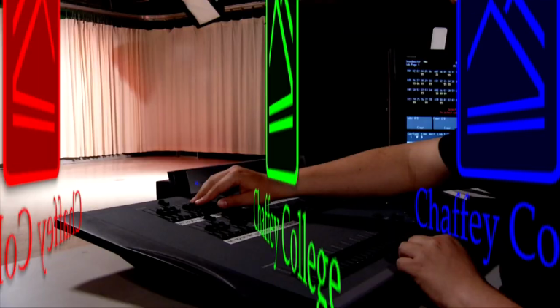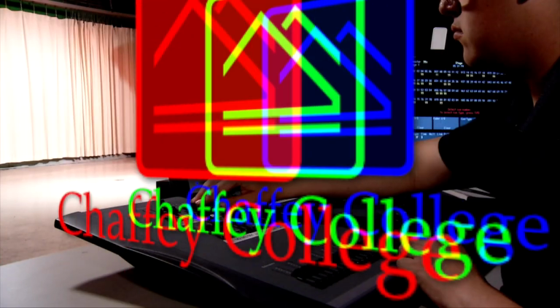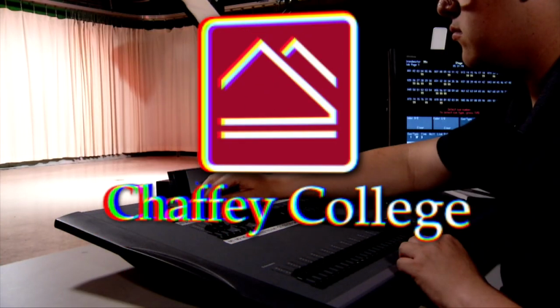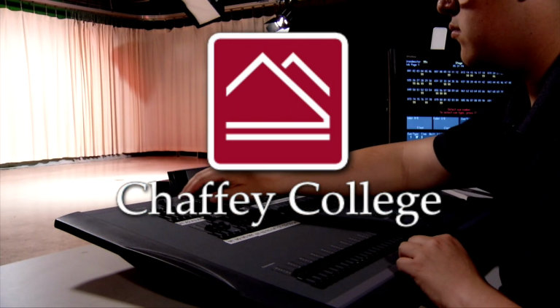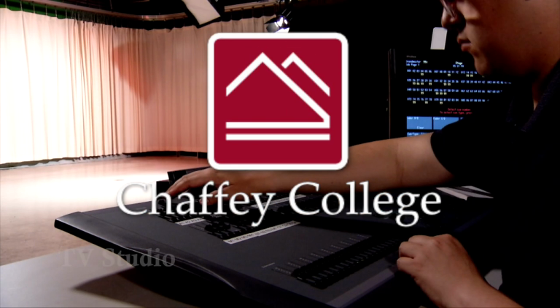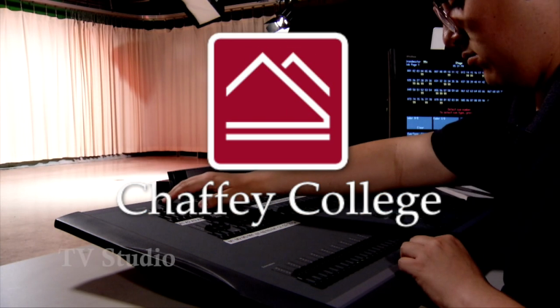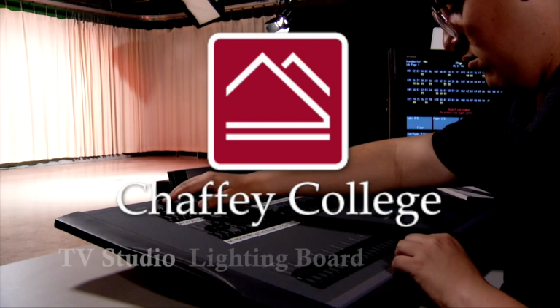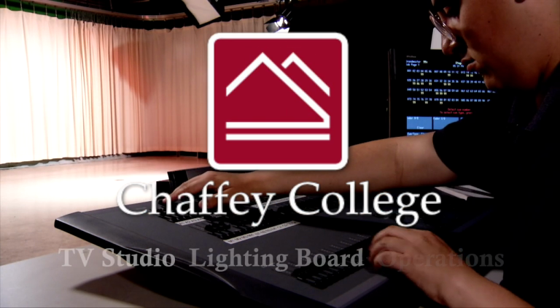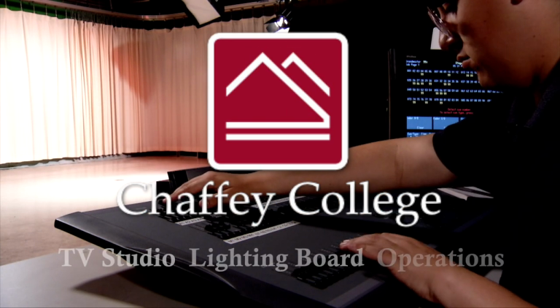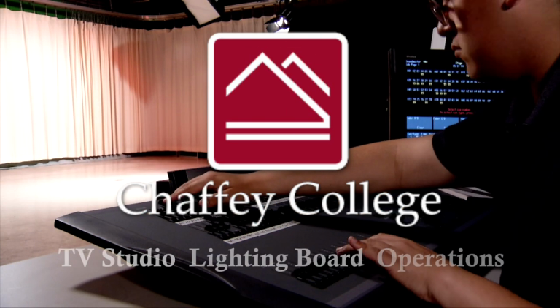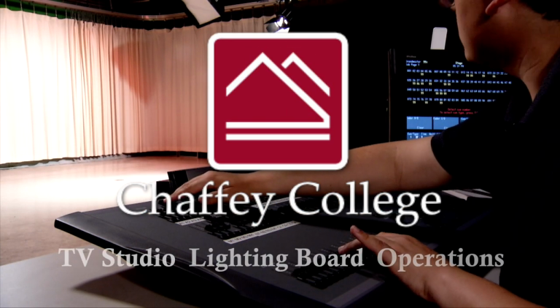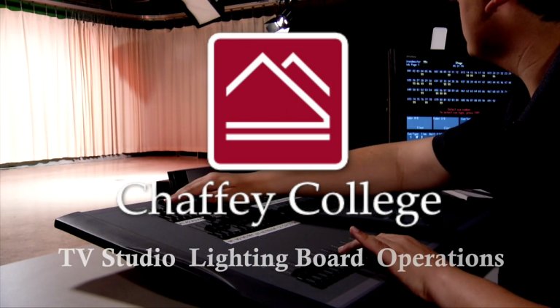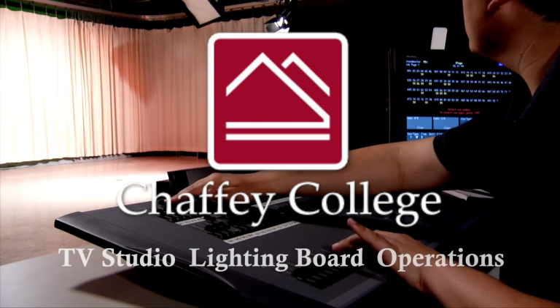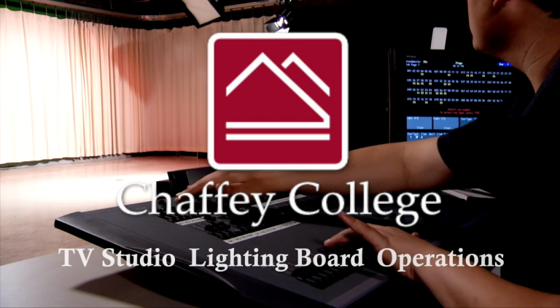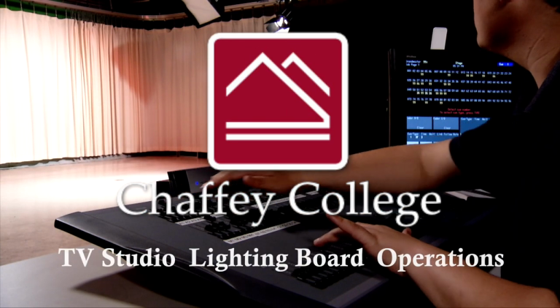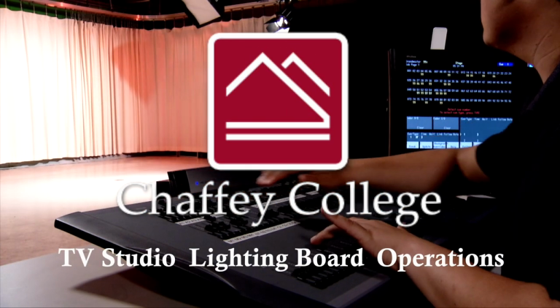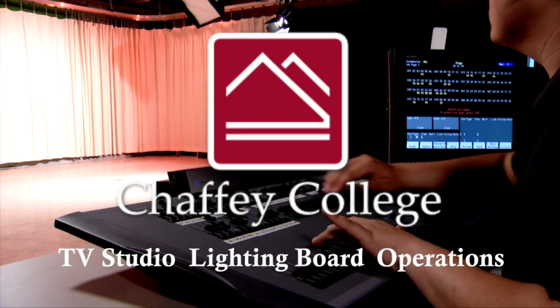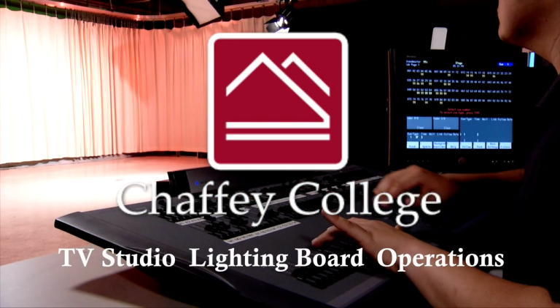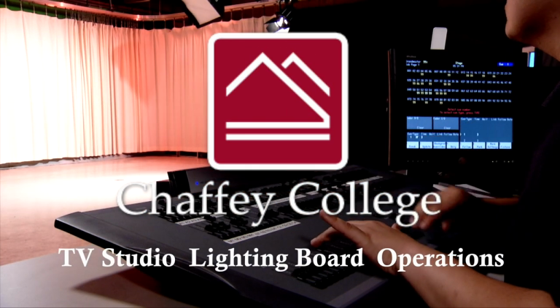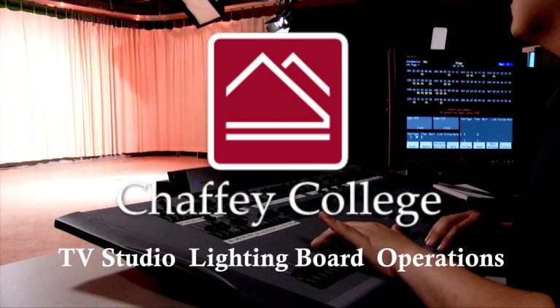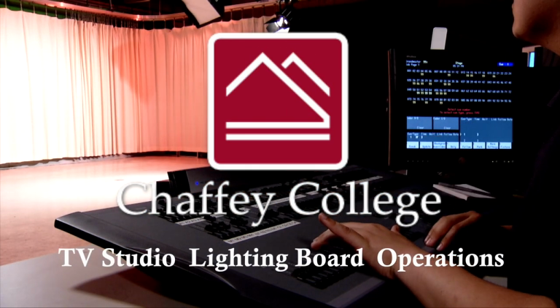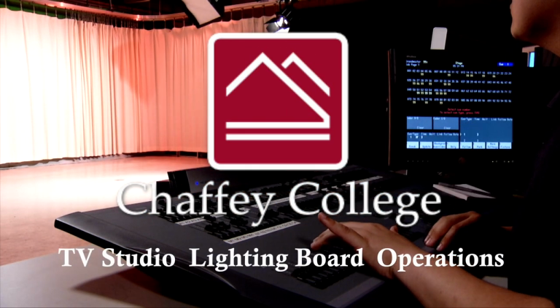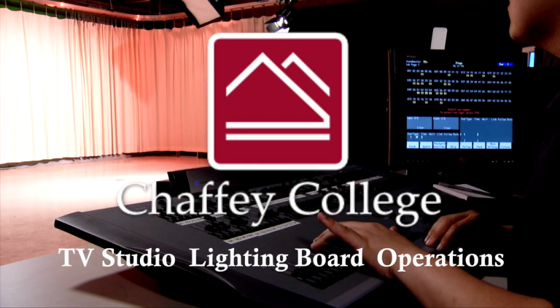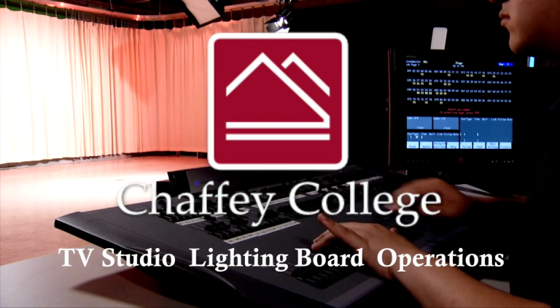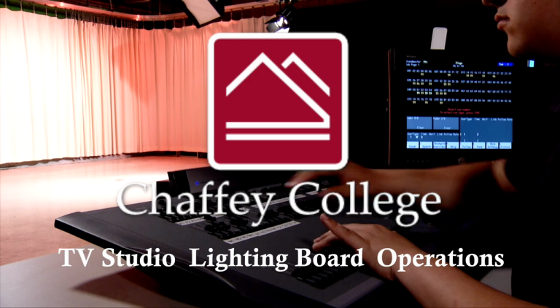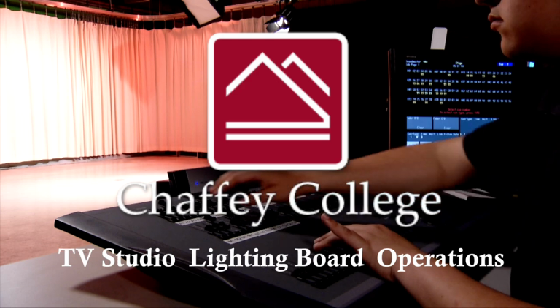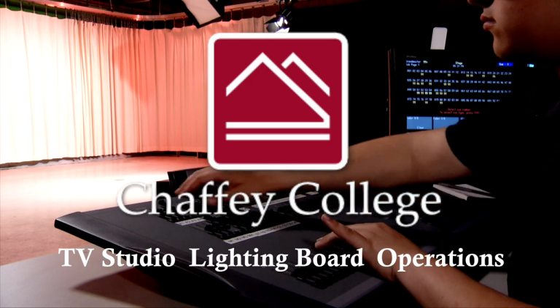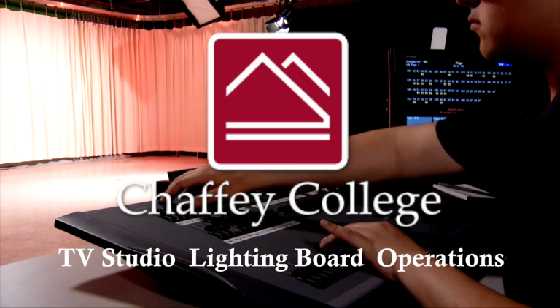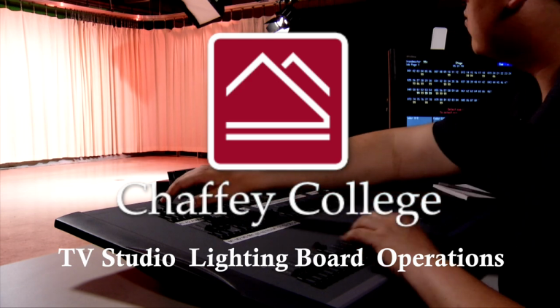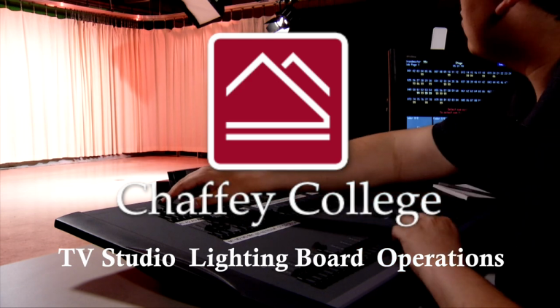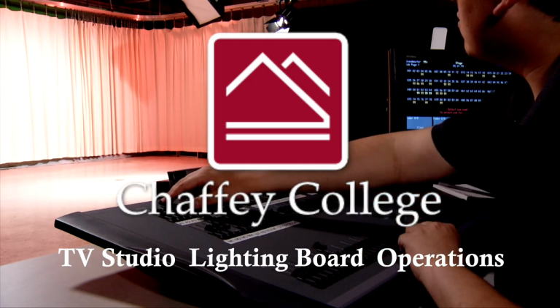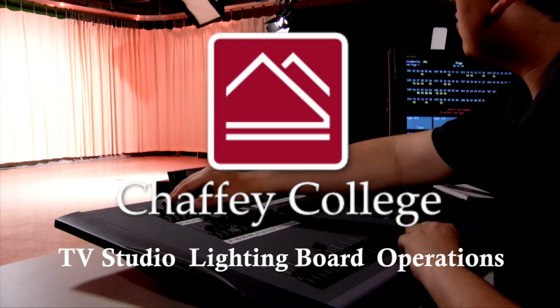In this video, we will explain the operation of the TV studio lighting board and studio lights.